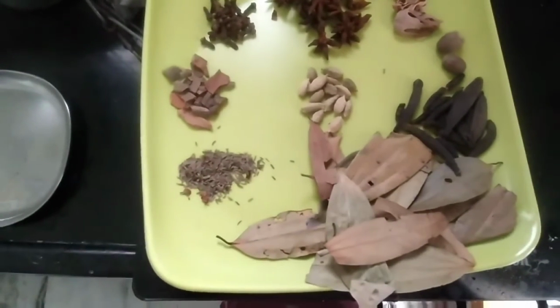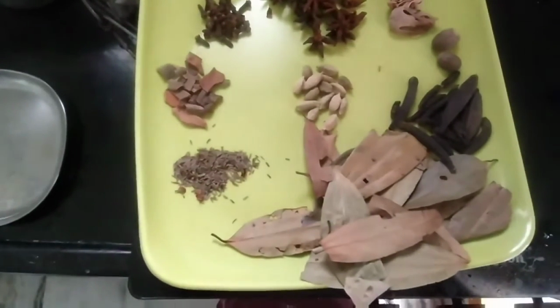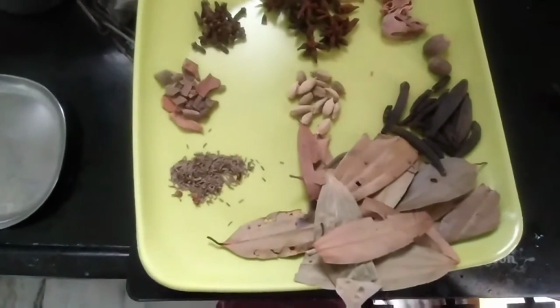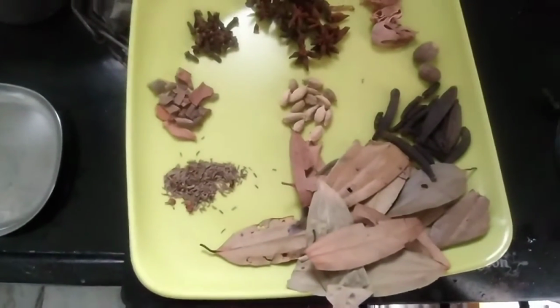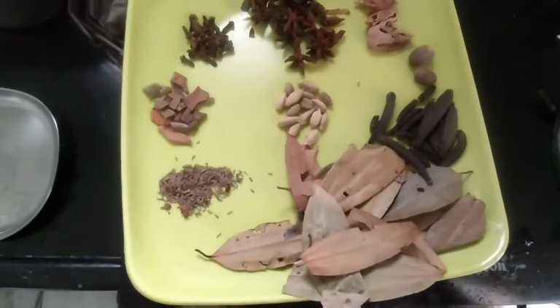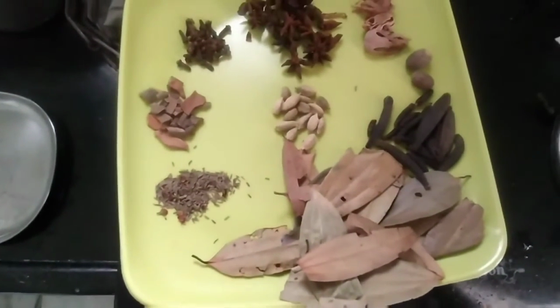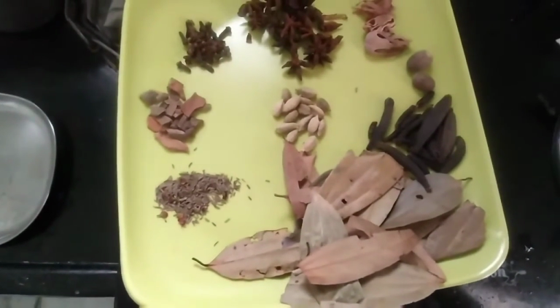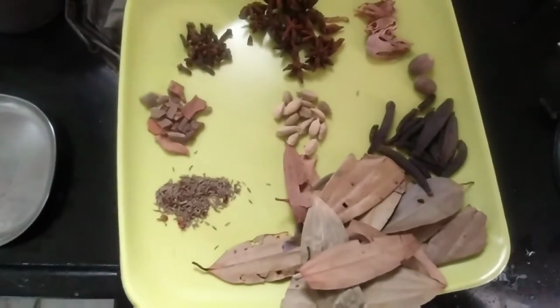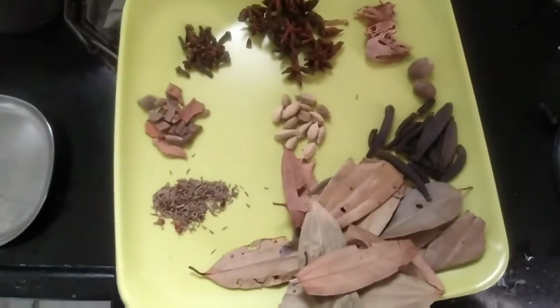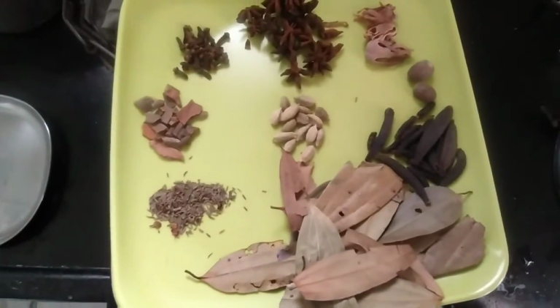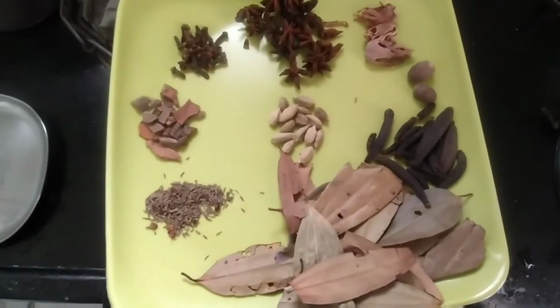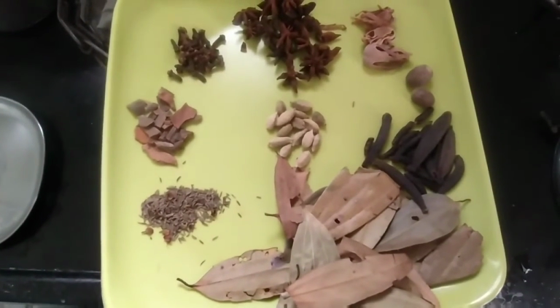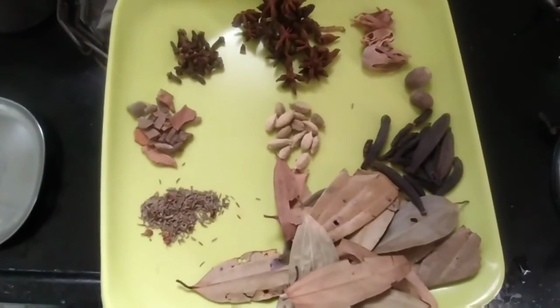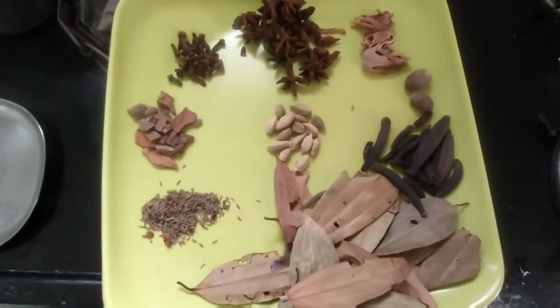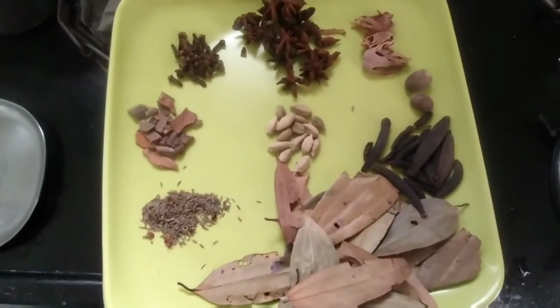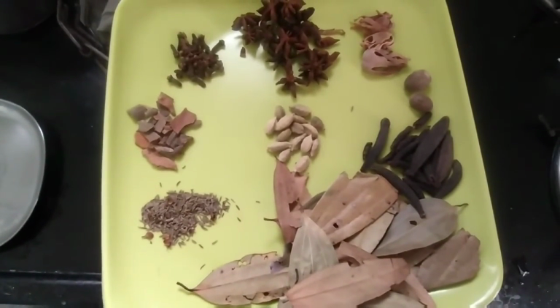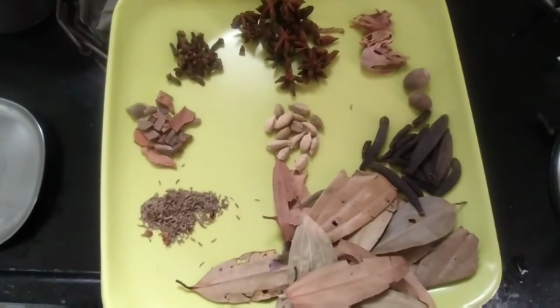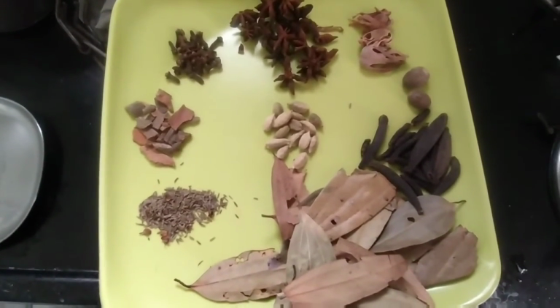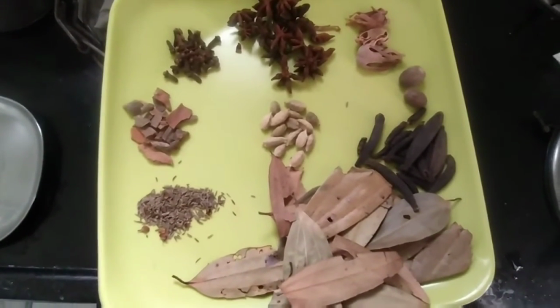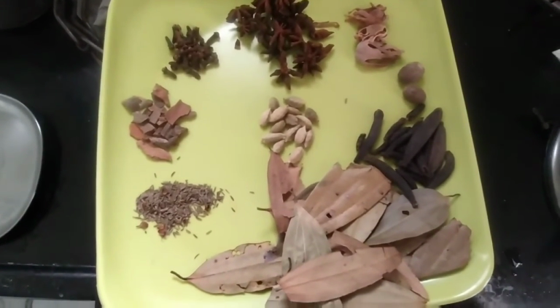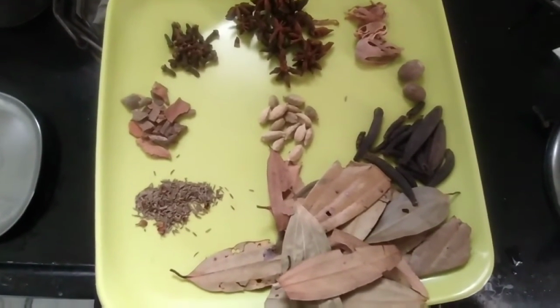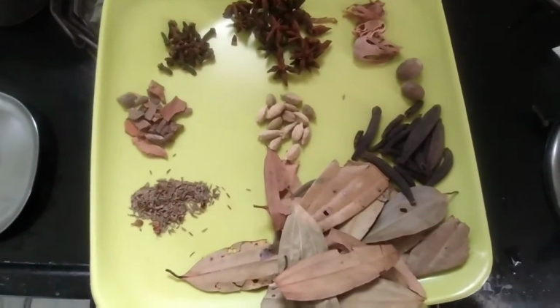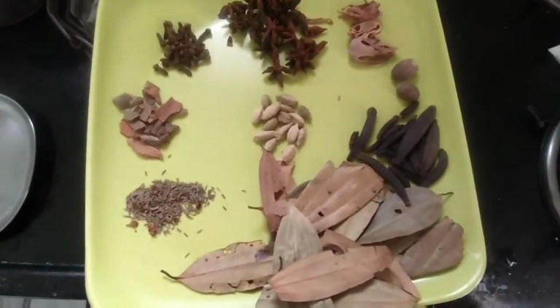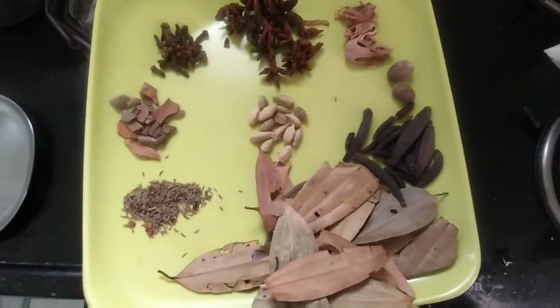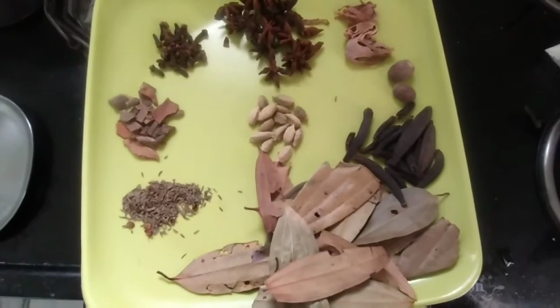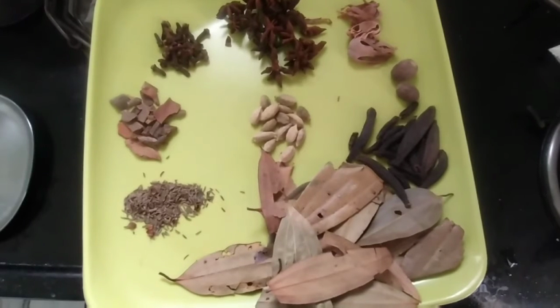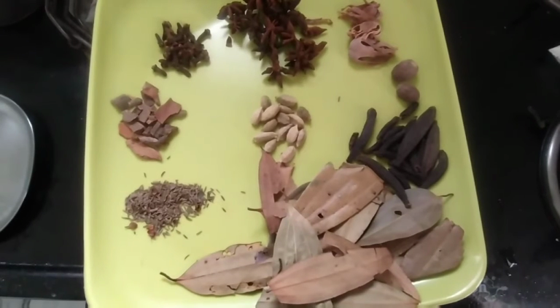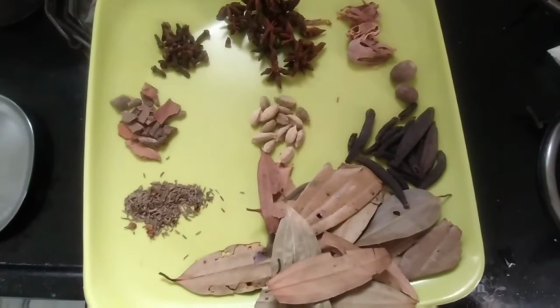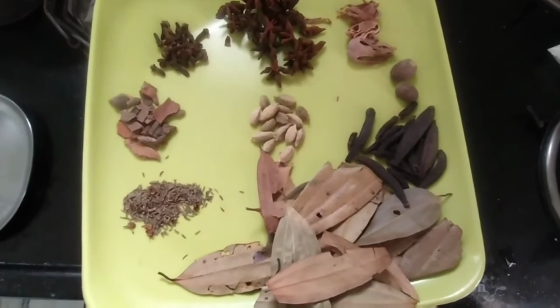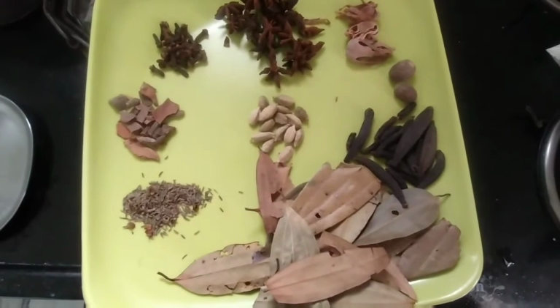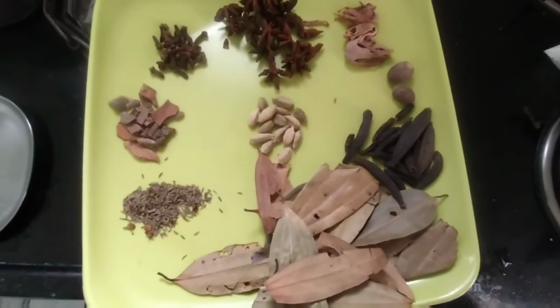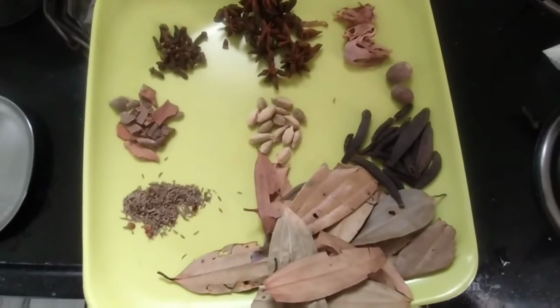This is the next step. I am going to mix it and make this powder.